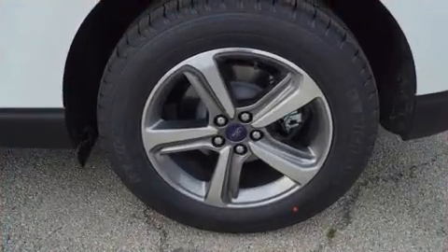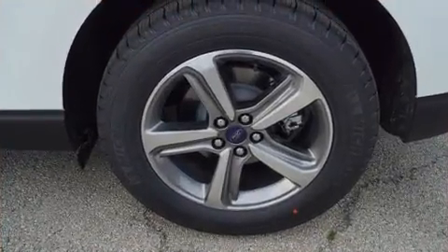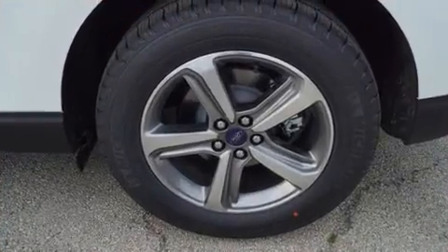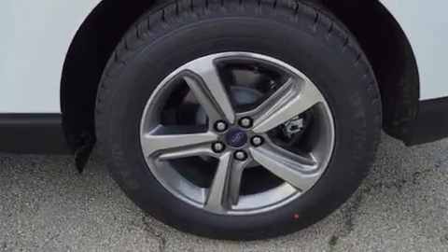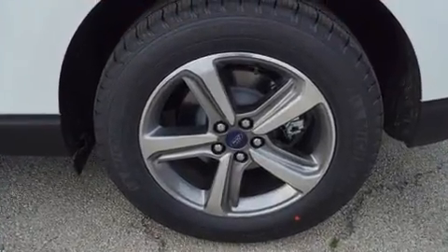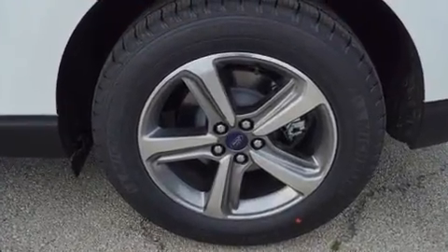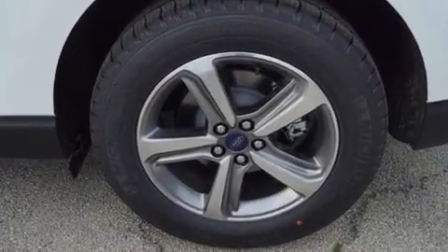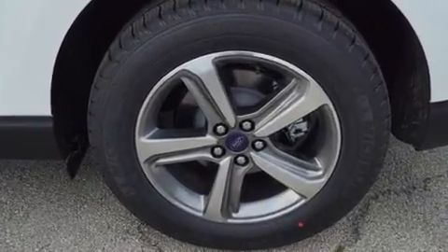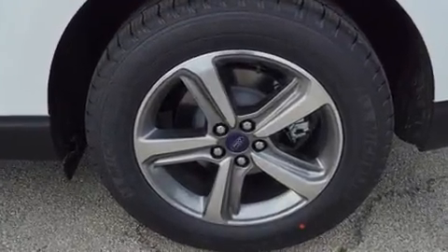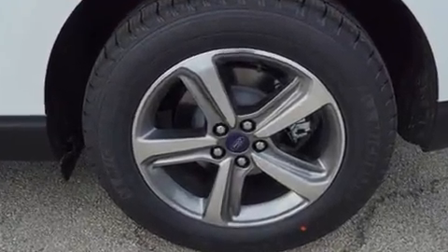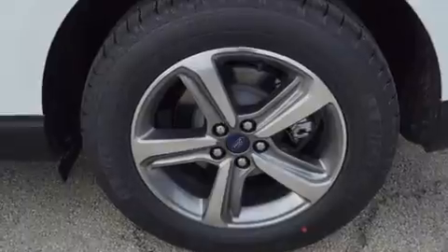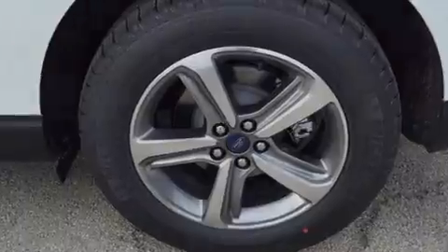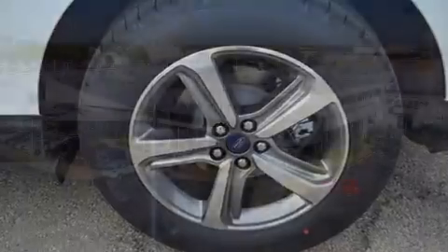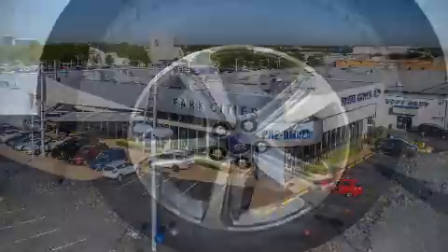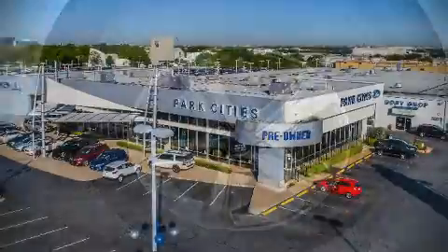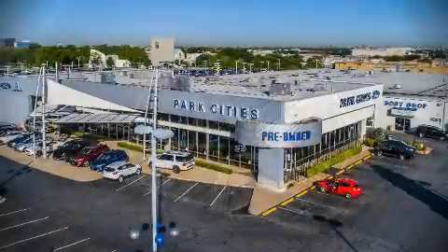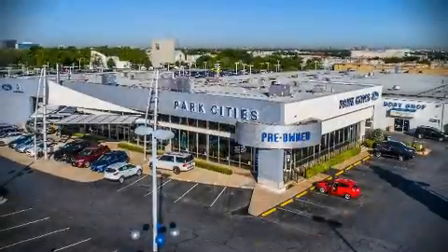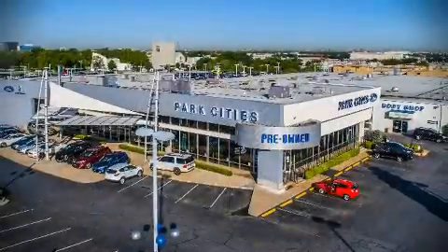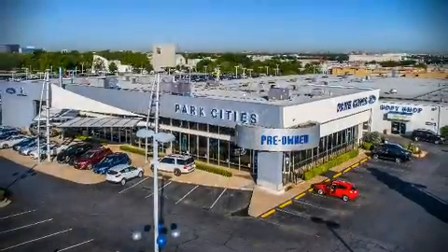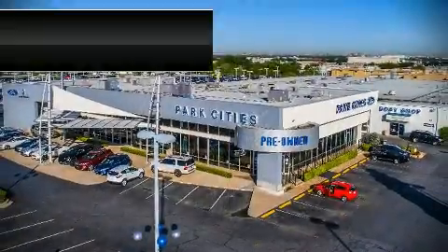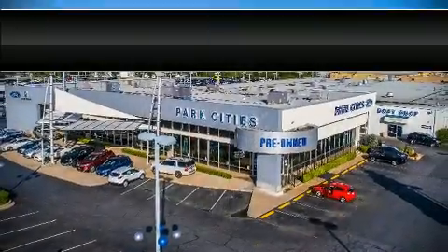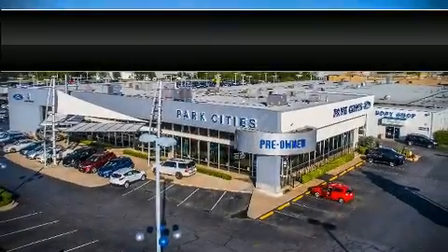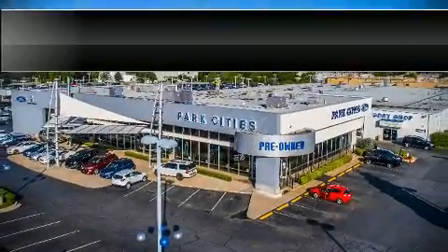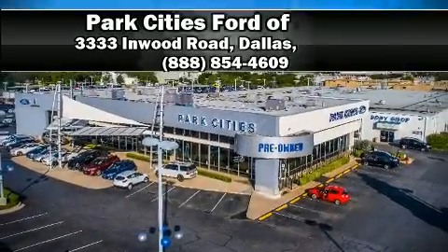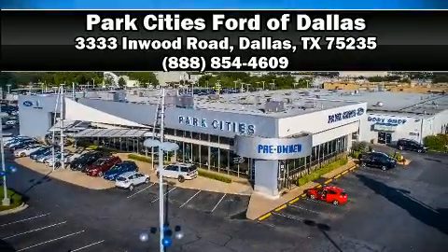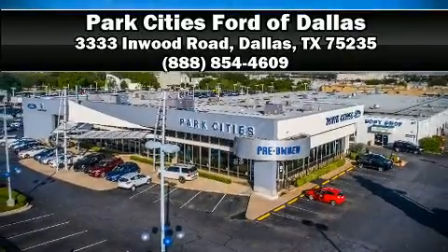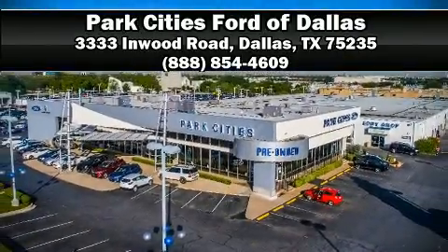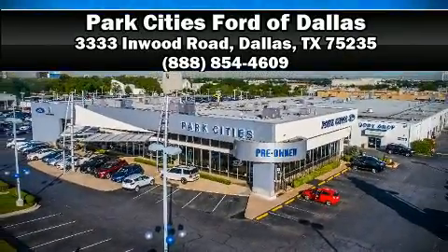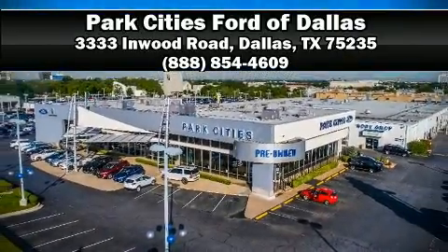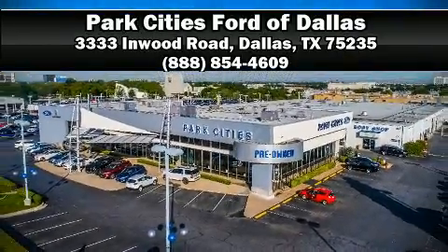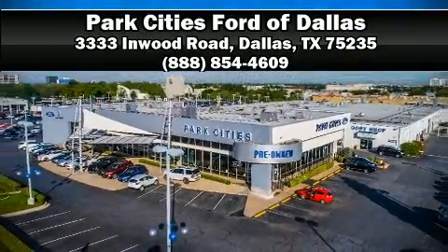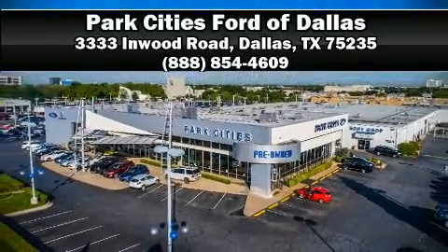You'll never lose visibility with rain-sensing wipers, which activate automatically when the drops start to fall. Our knowledgeable sales staff is available to answer any questions that you might have. We are here to help you.